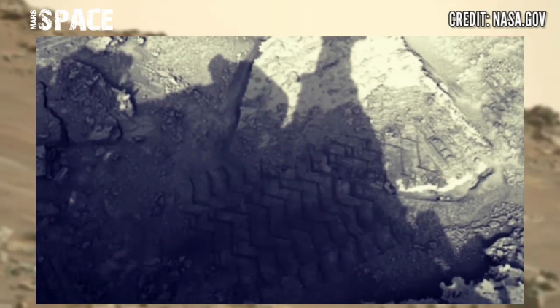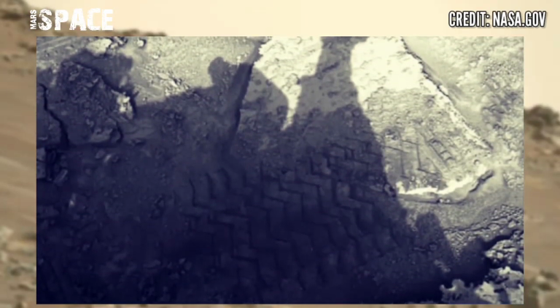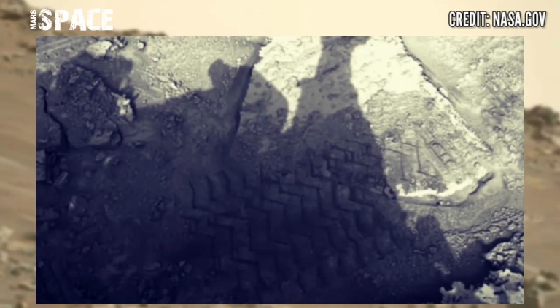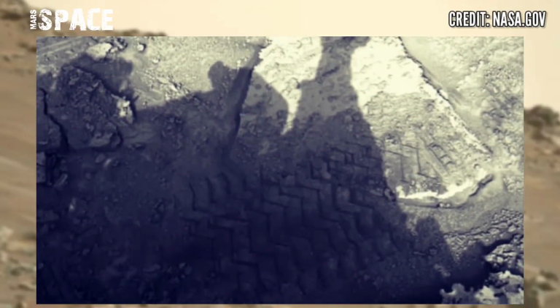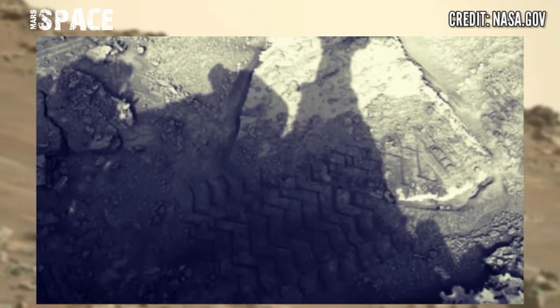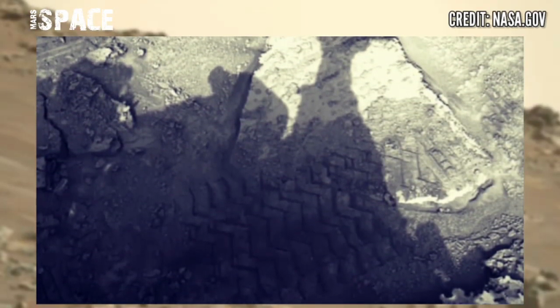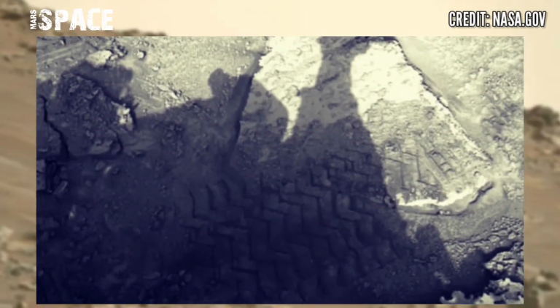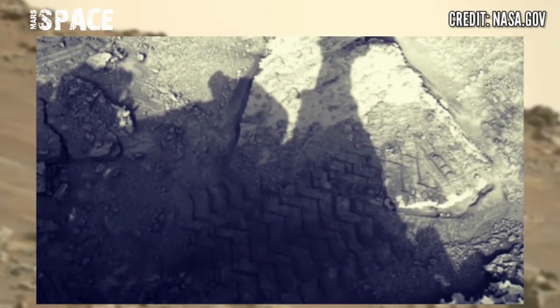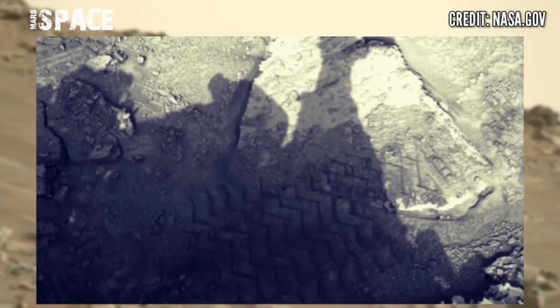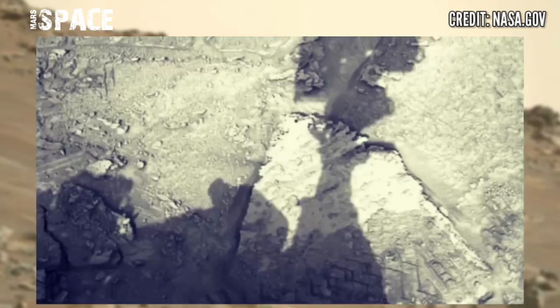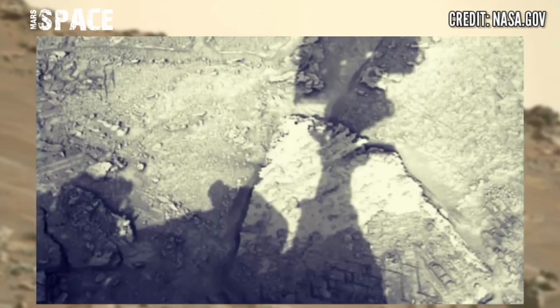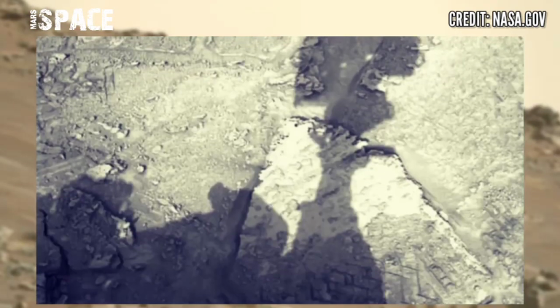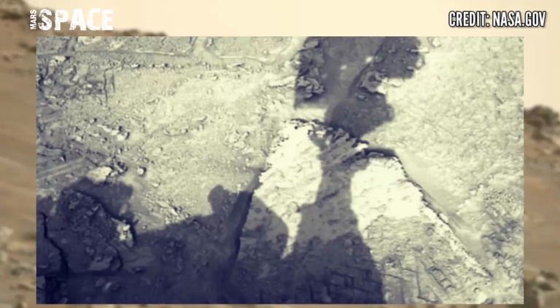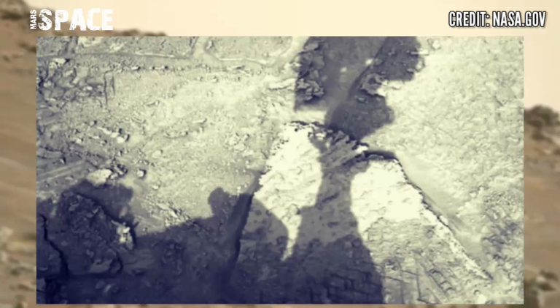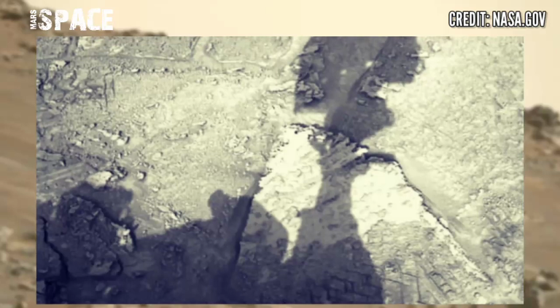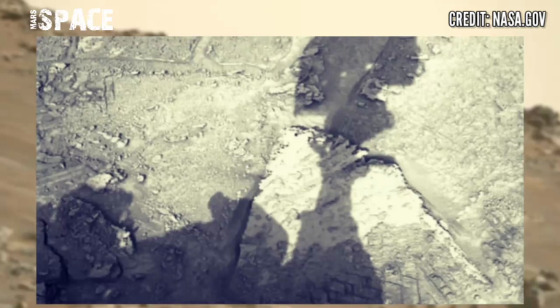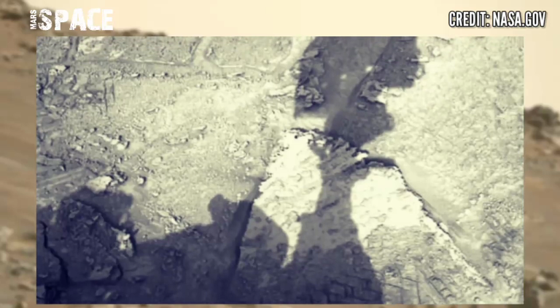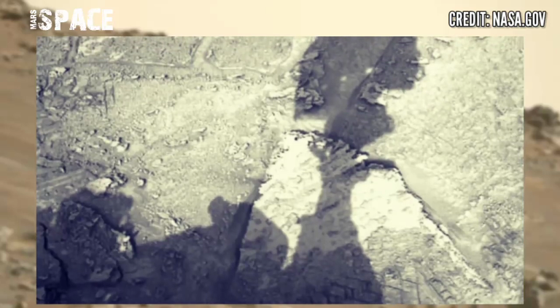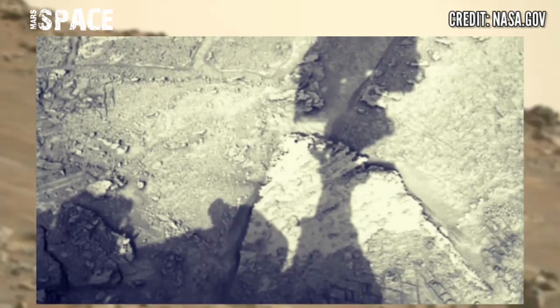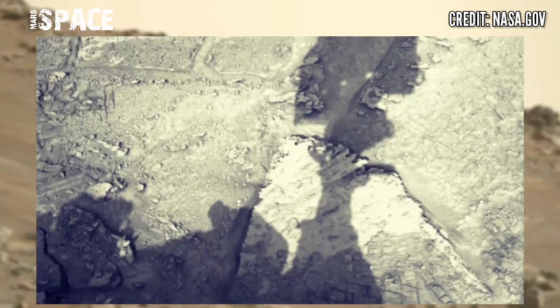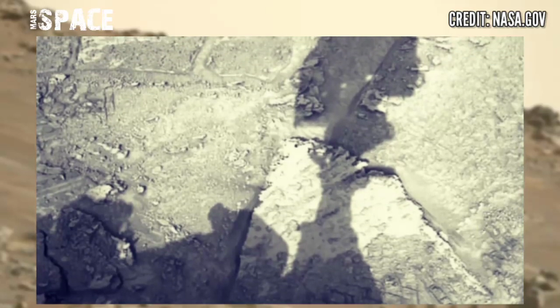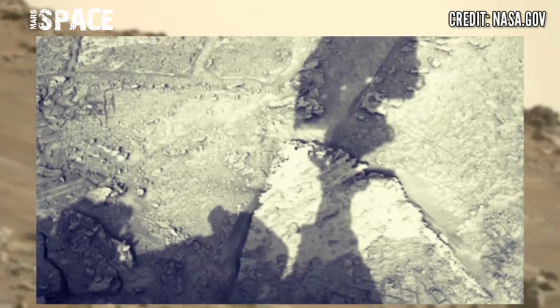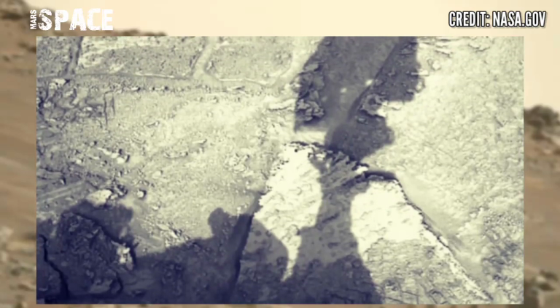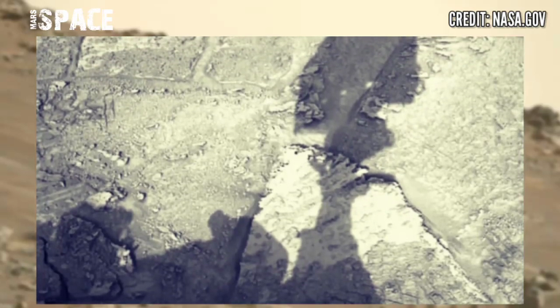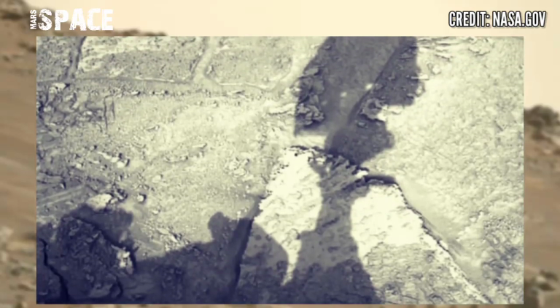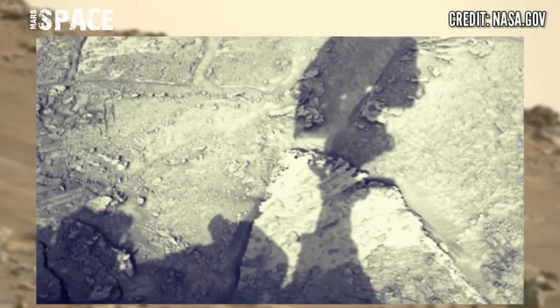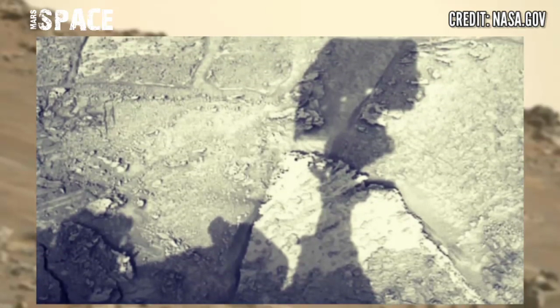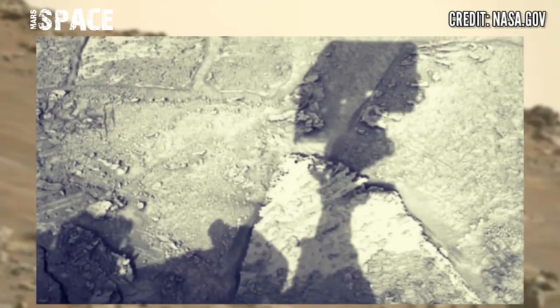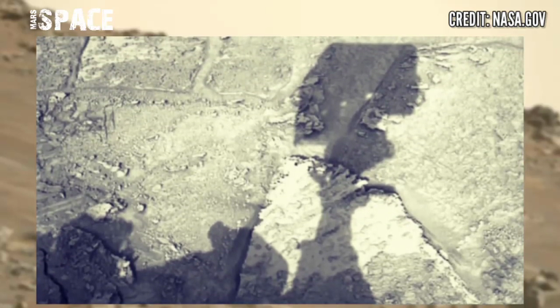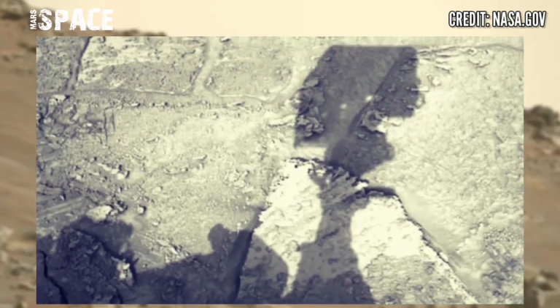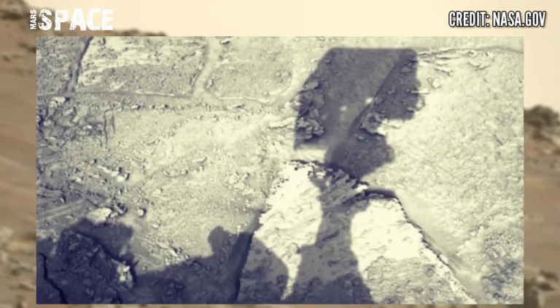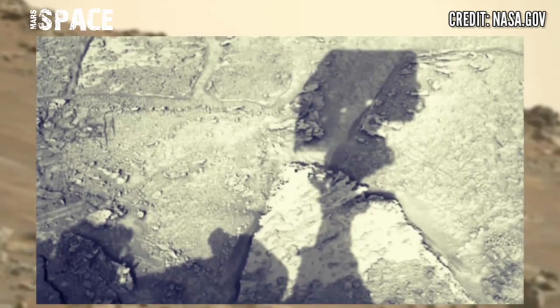Here's the latest video footage from NASA's Mars rover — Curiosity.